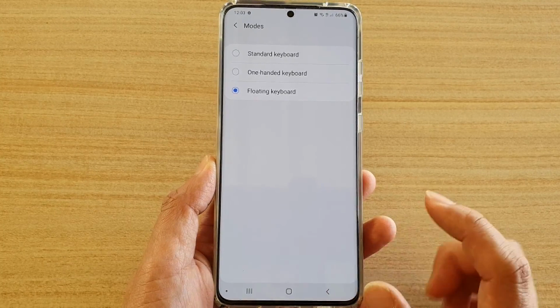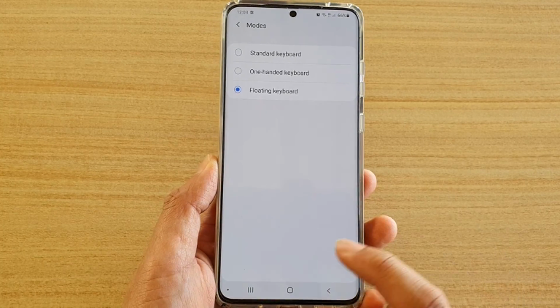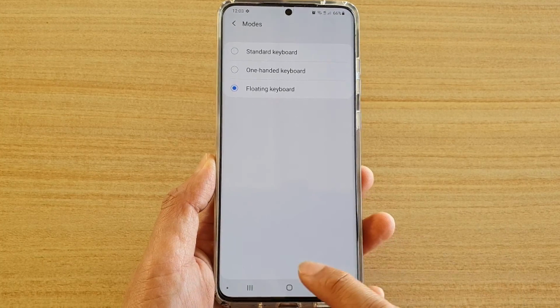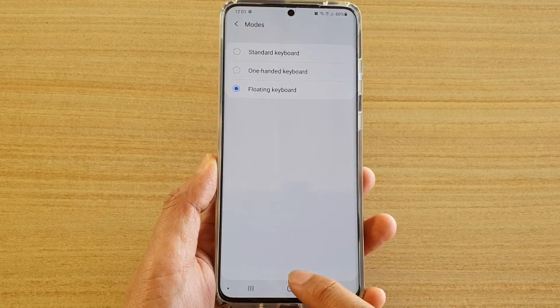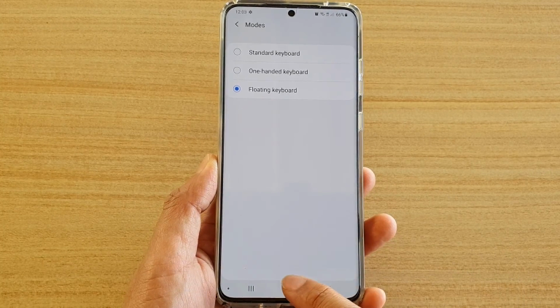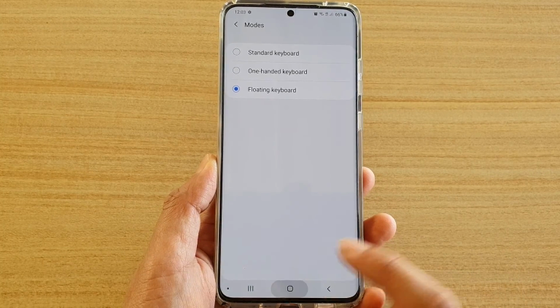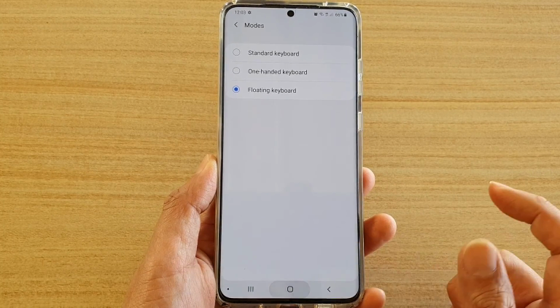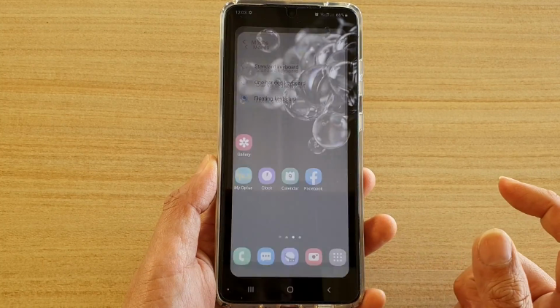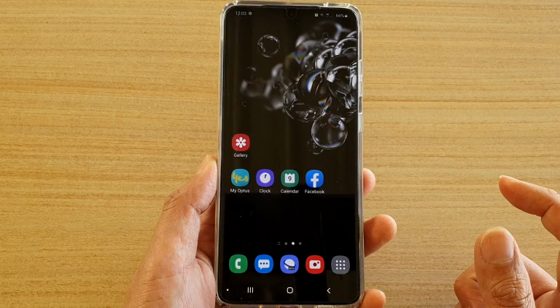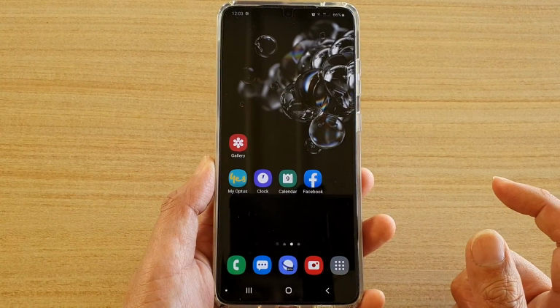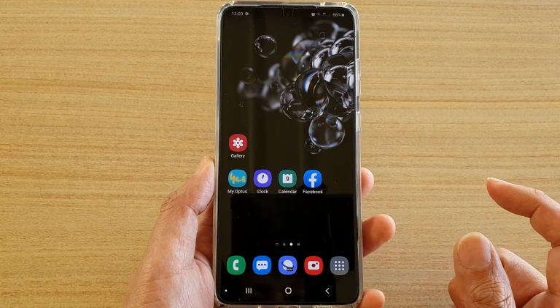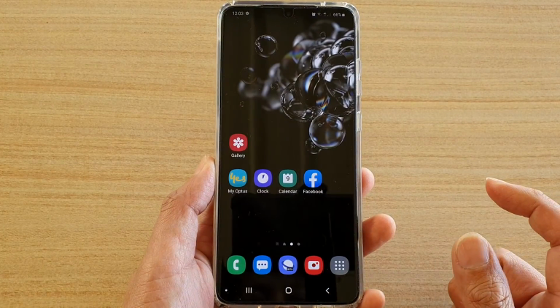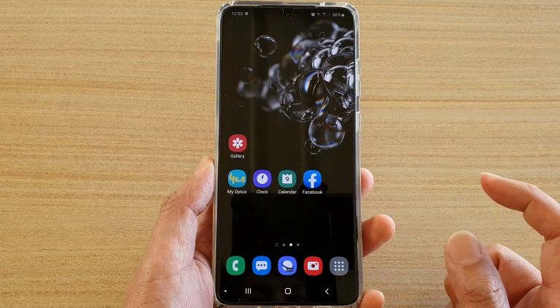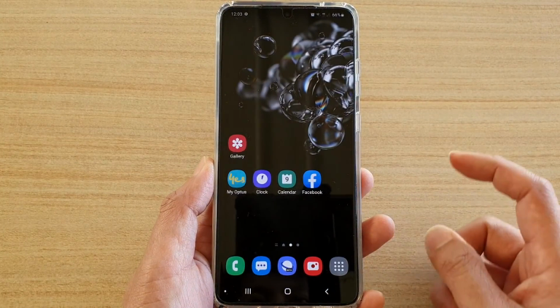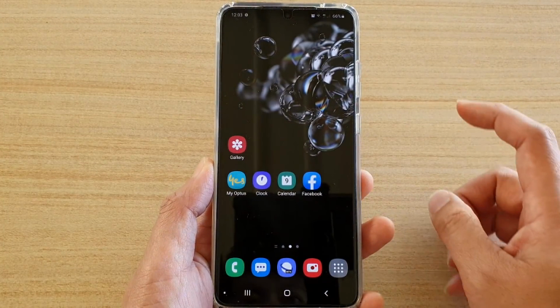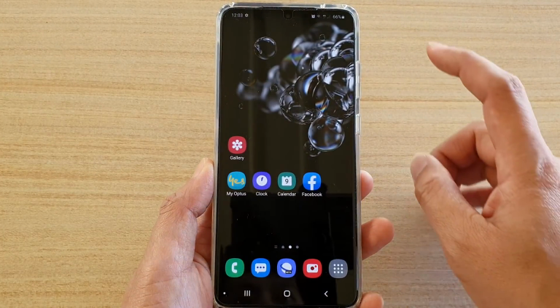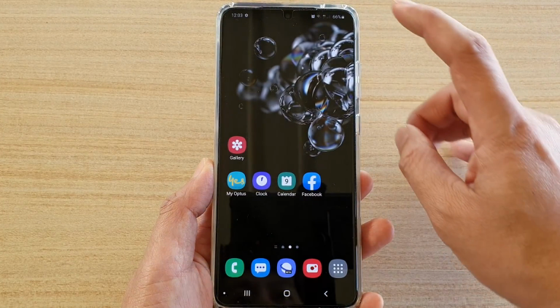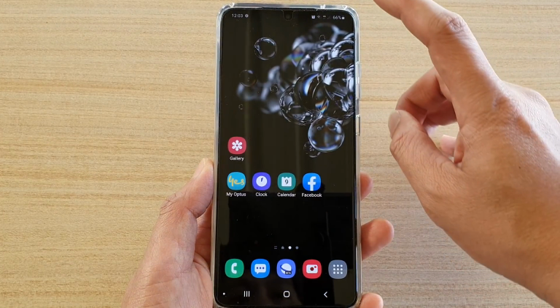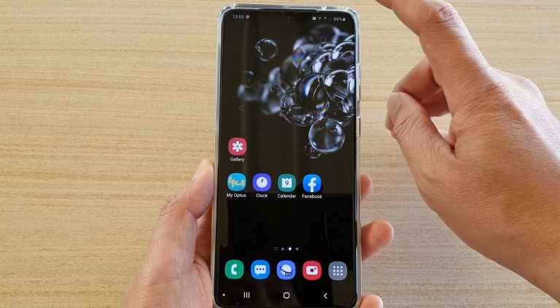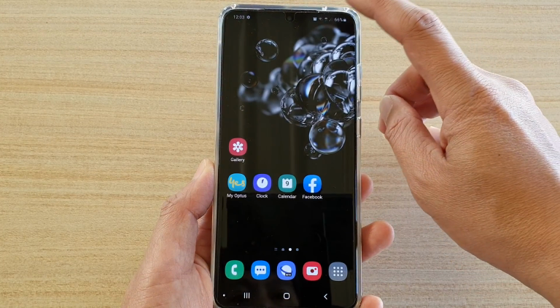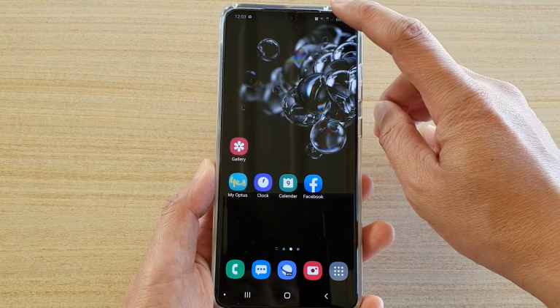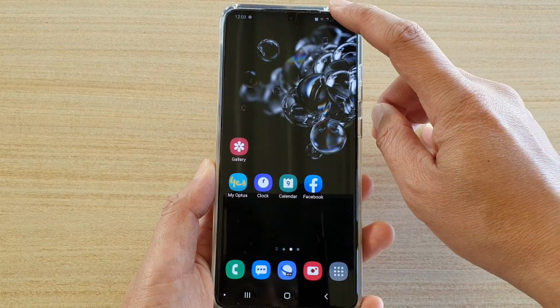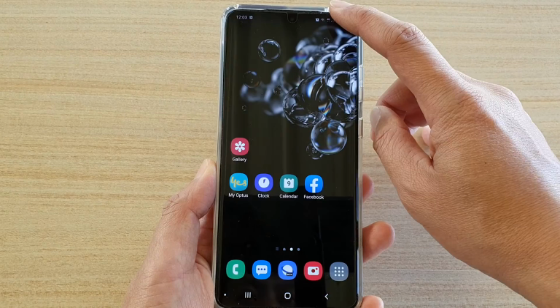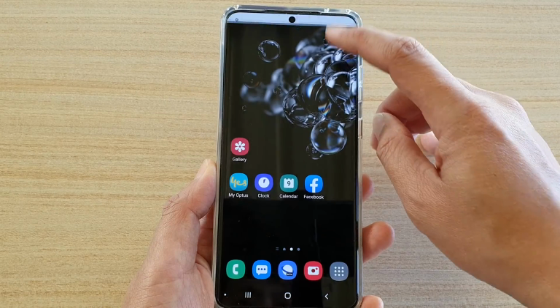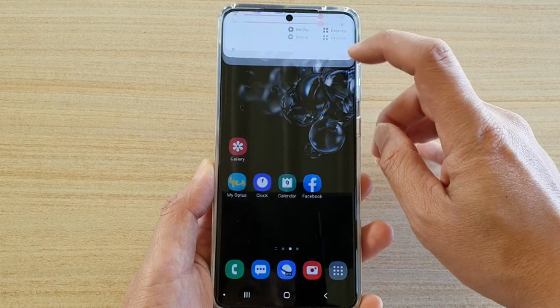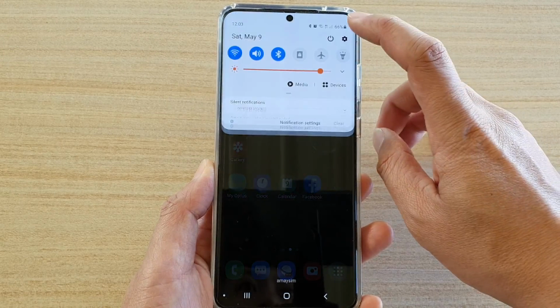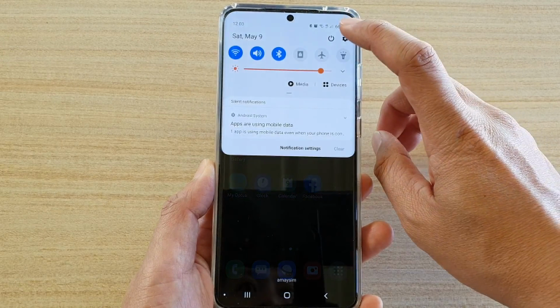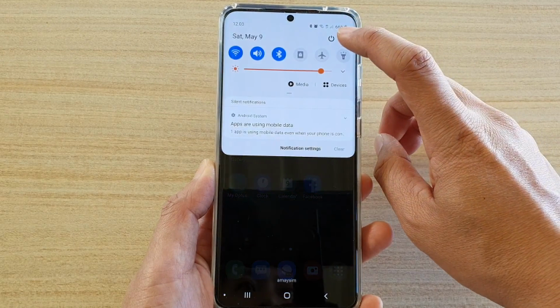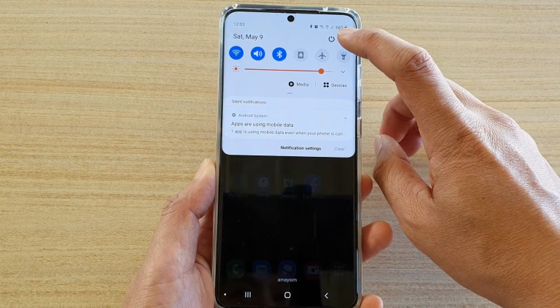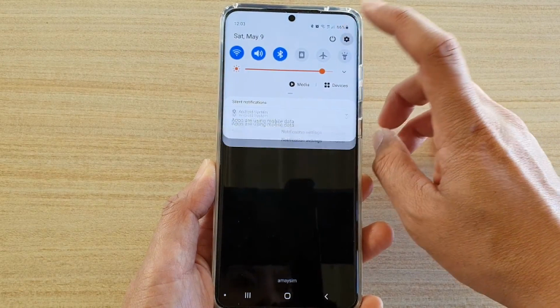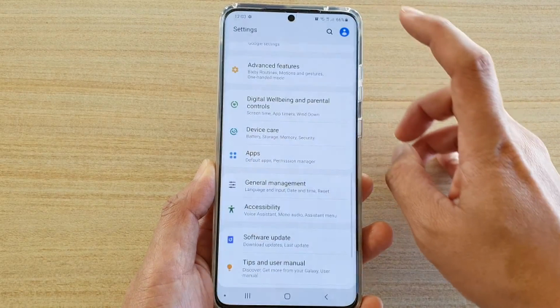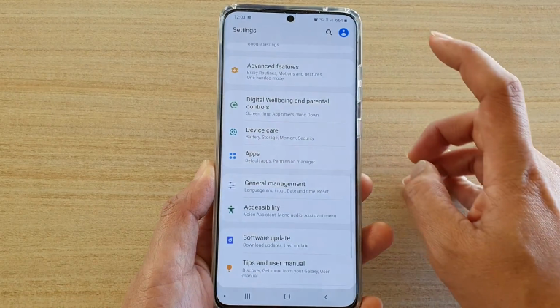First, tap on the Home key to go back to your home screen. Then swipe down at the top and tap on the Settings icon.